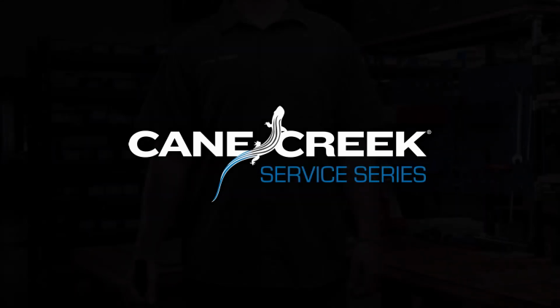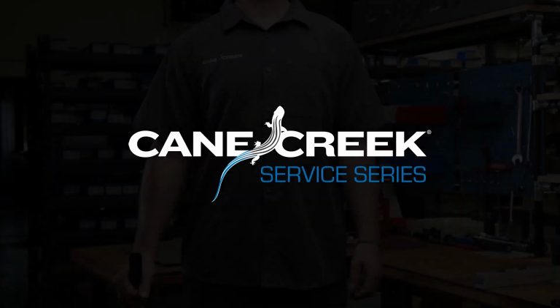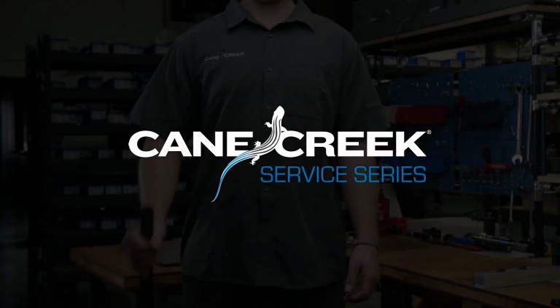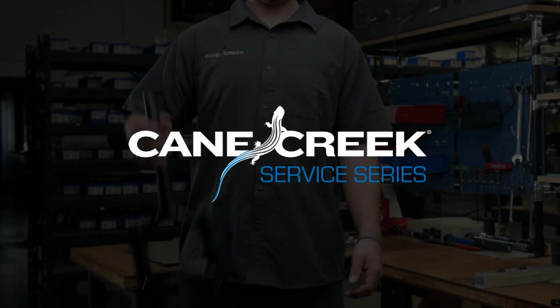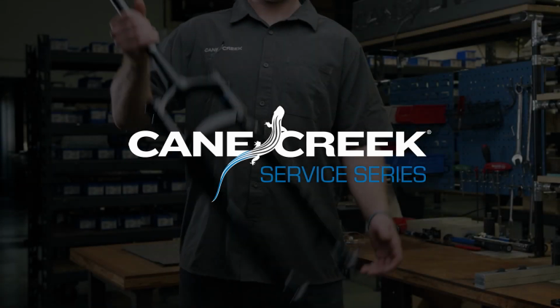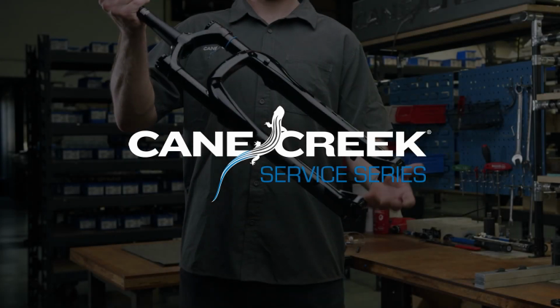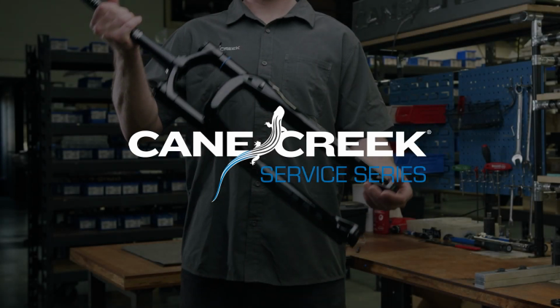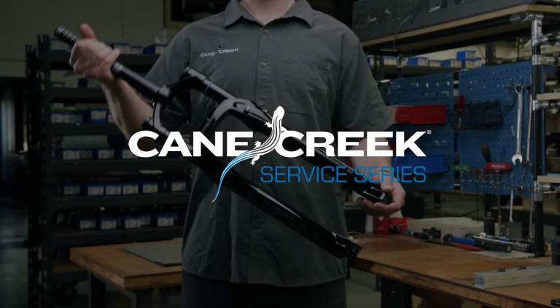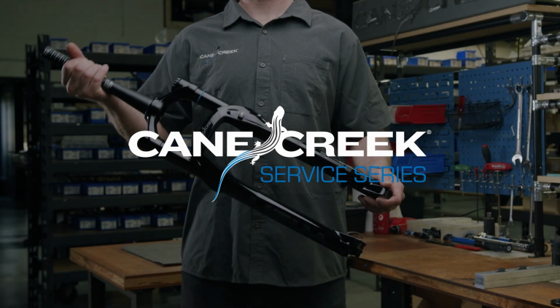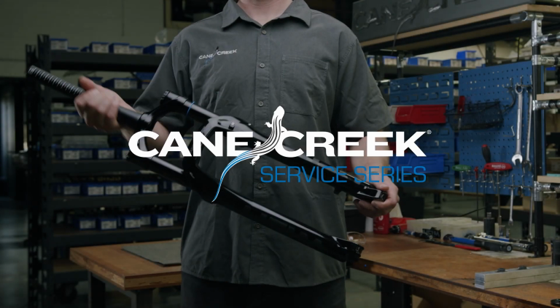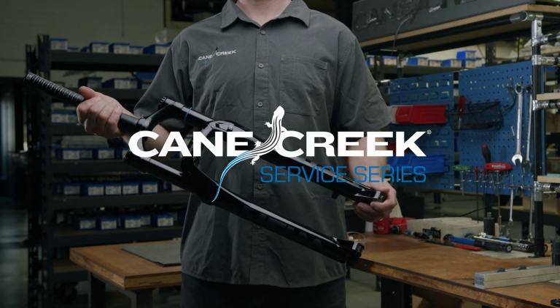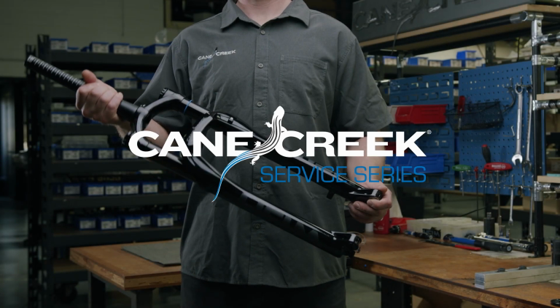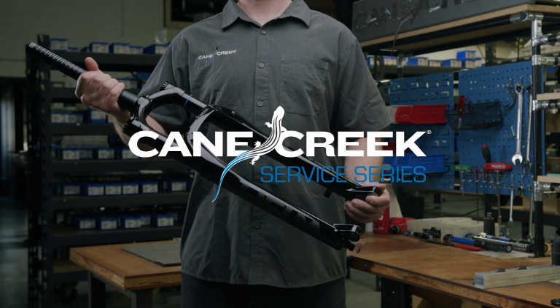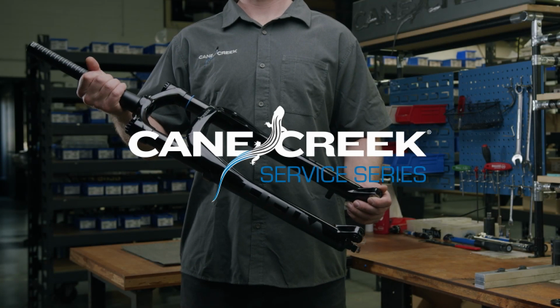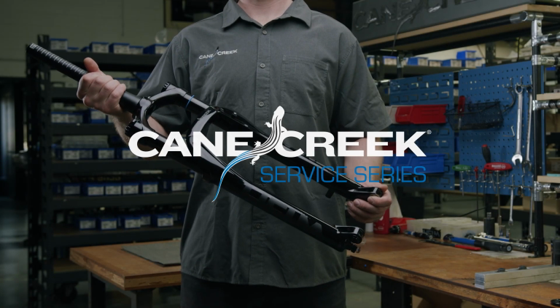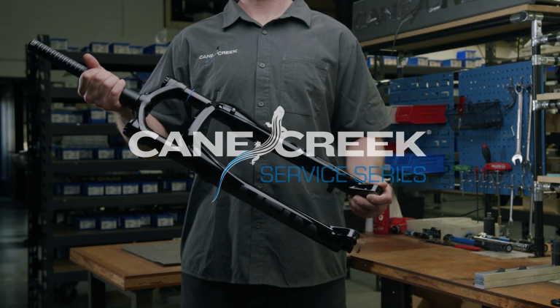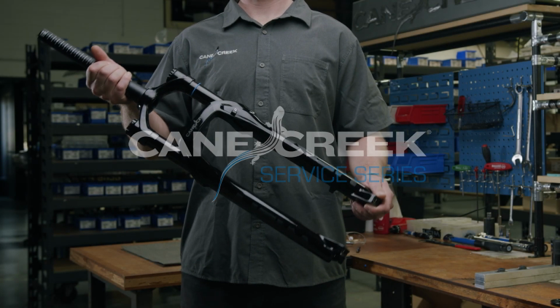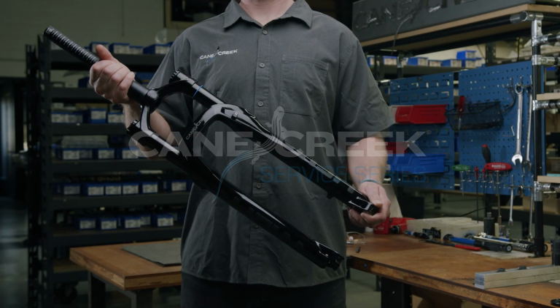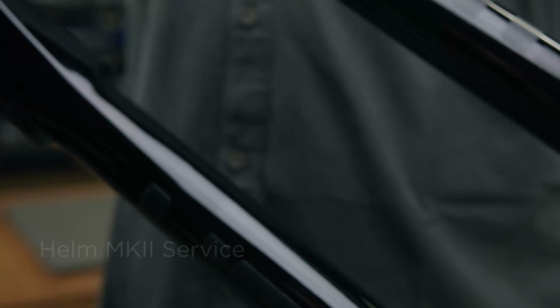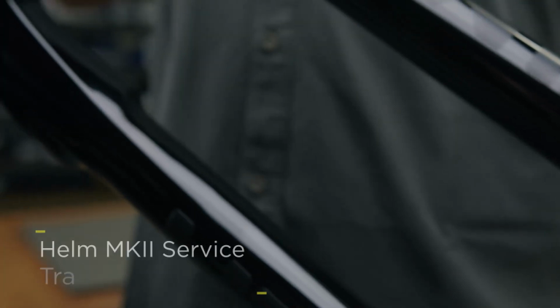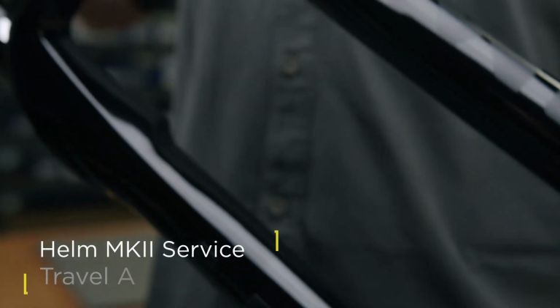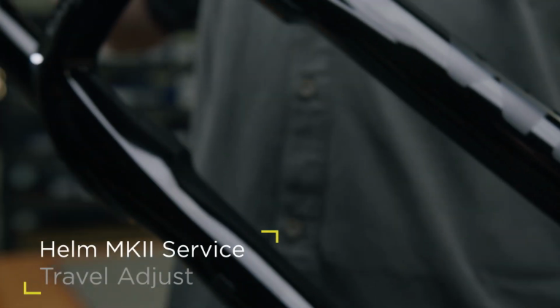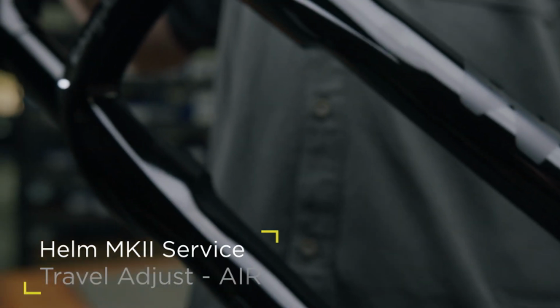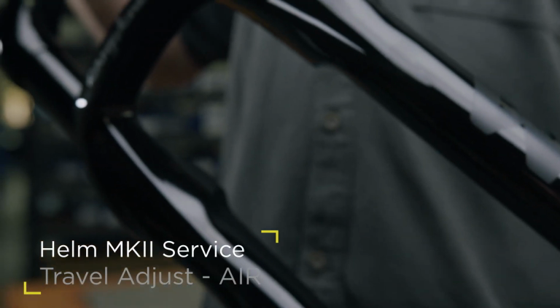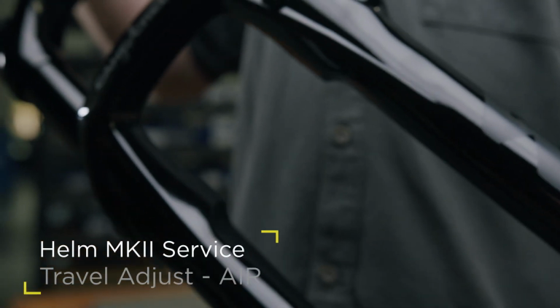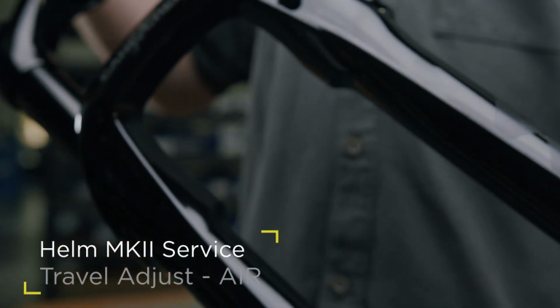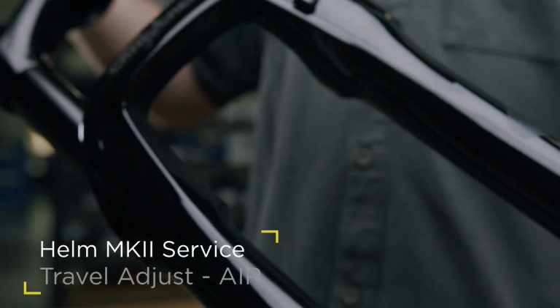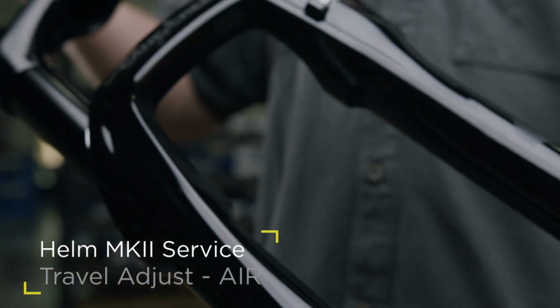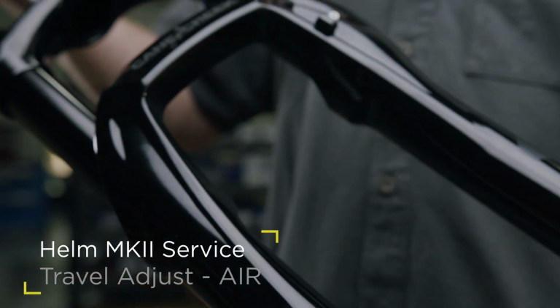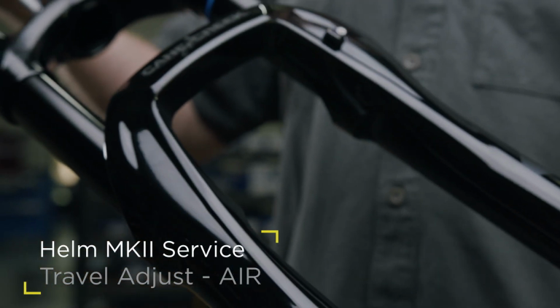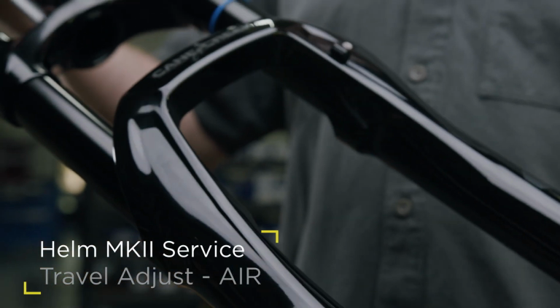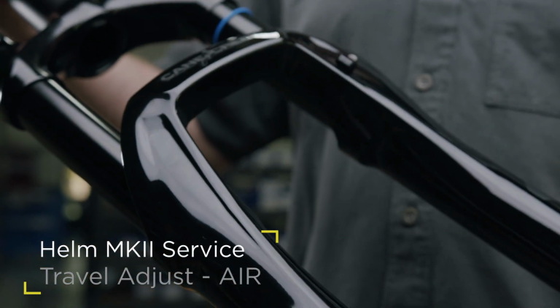In this video, we will demonstrate how to properly perform a travel adjustment on a Helm Air Mark II front fork.